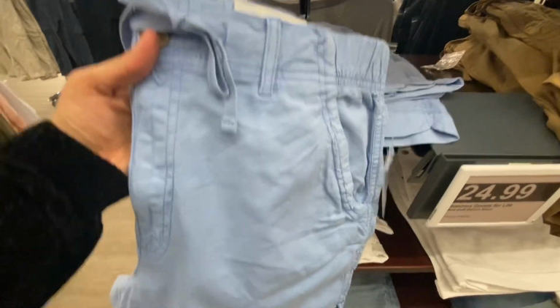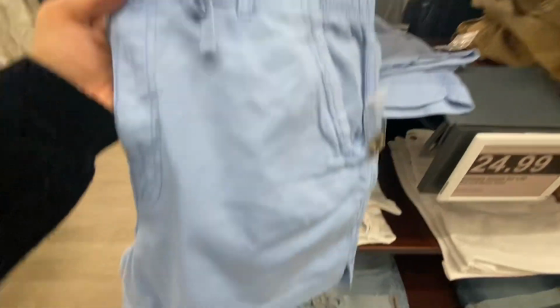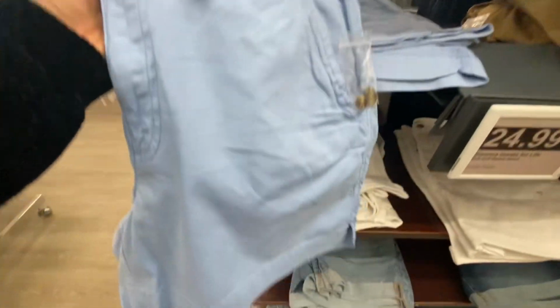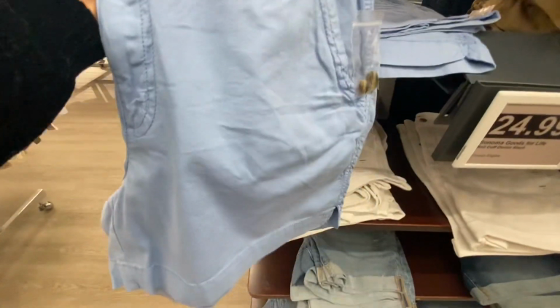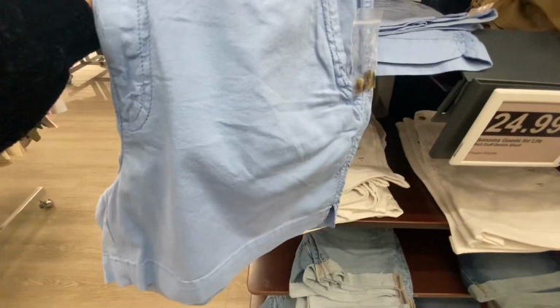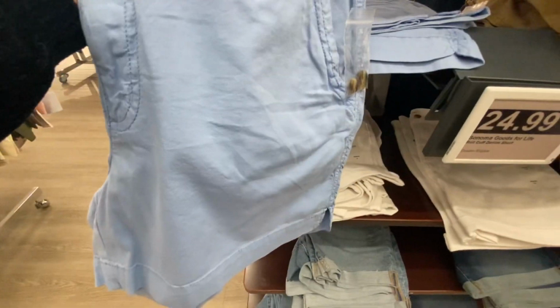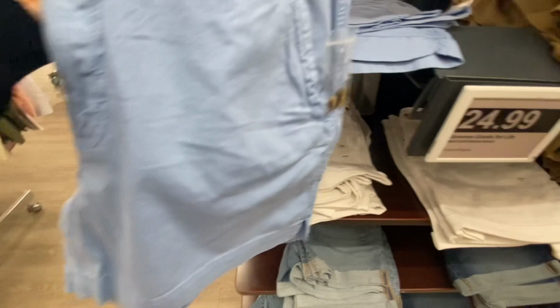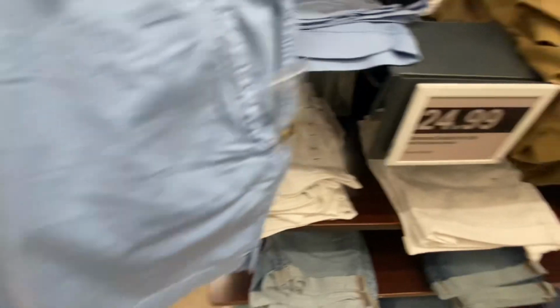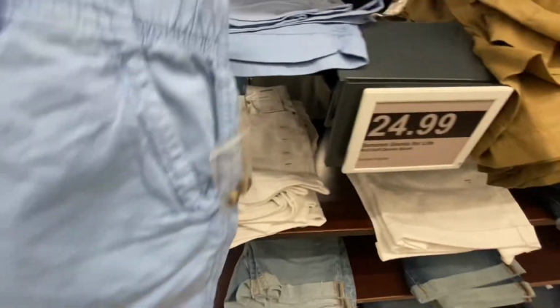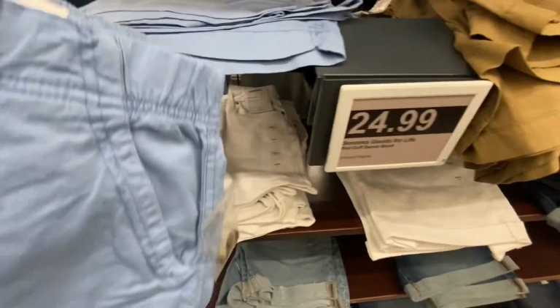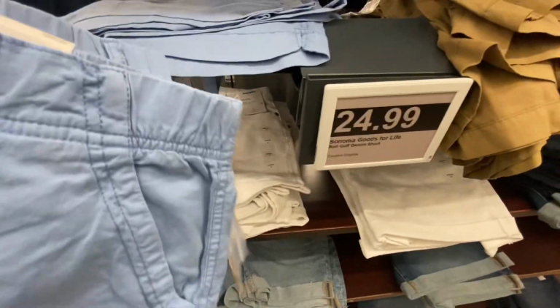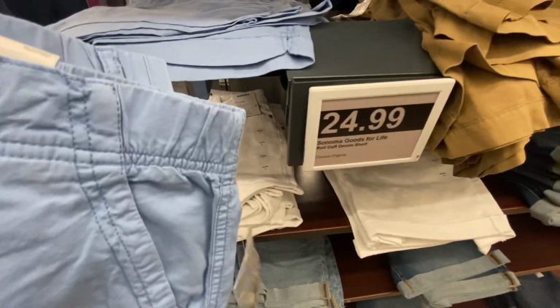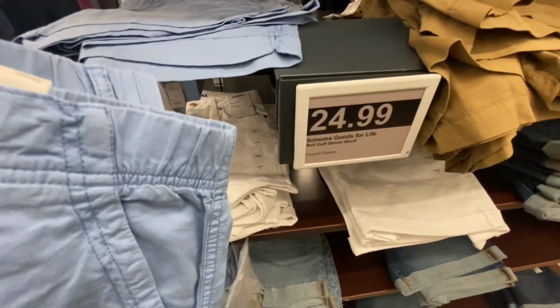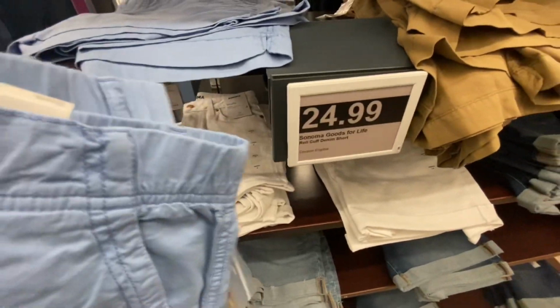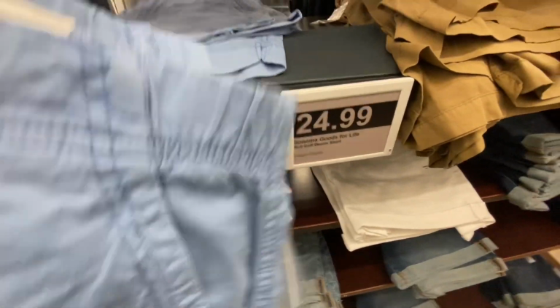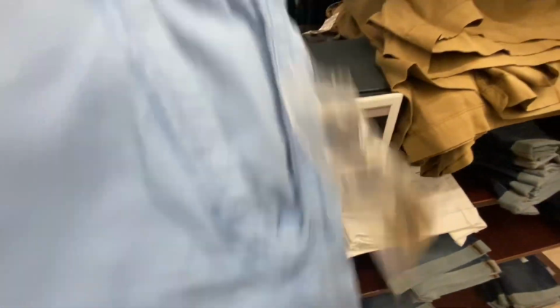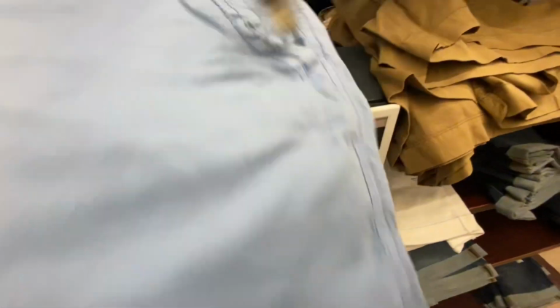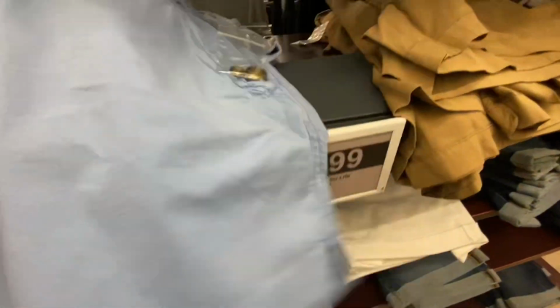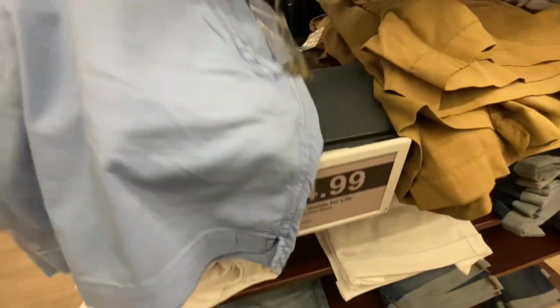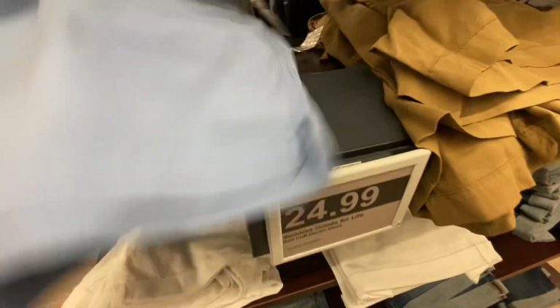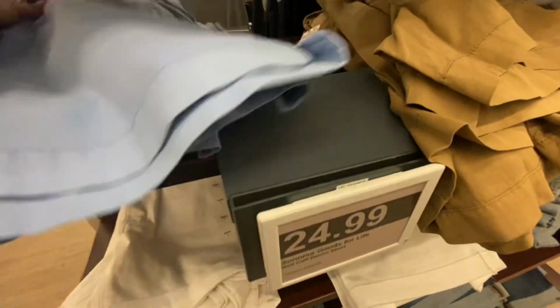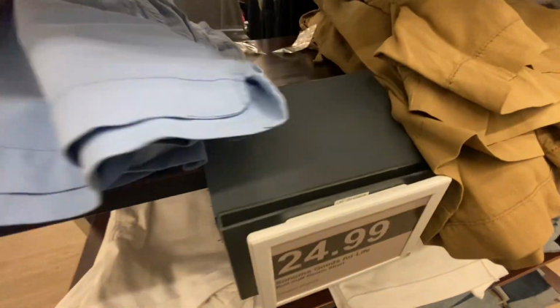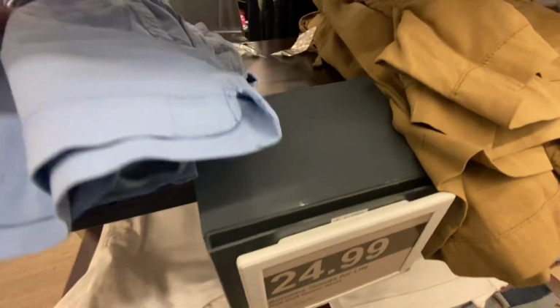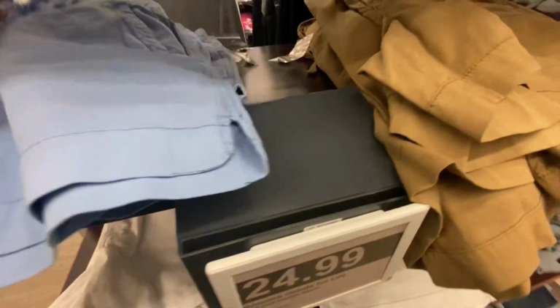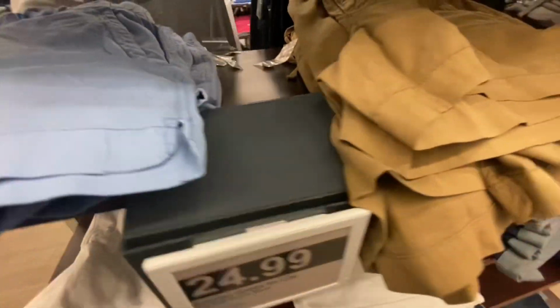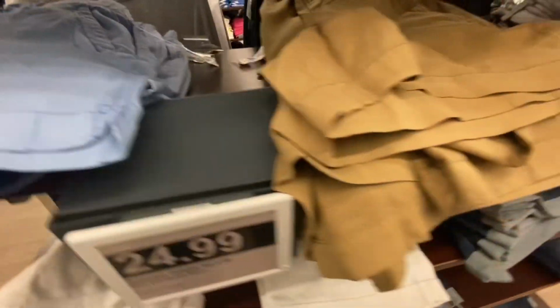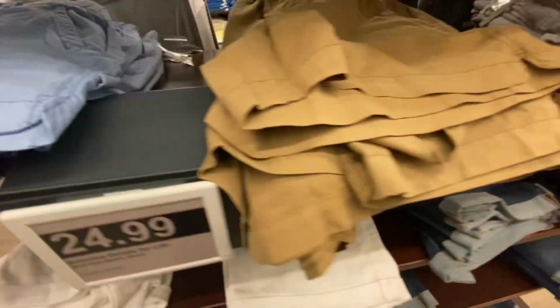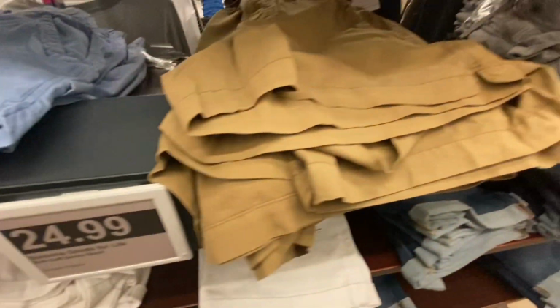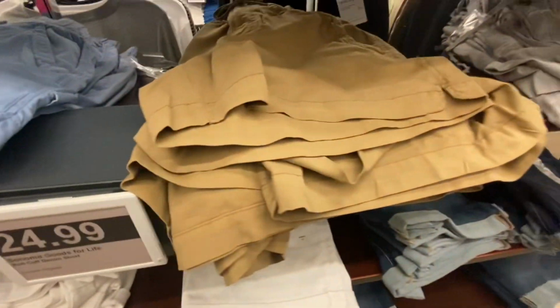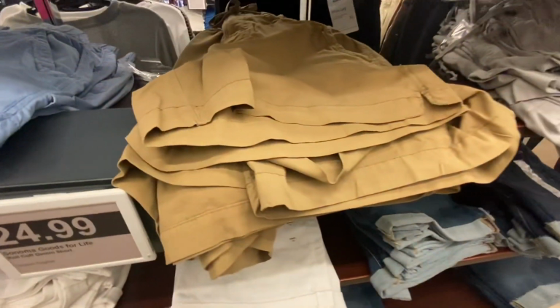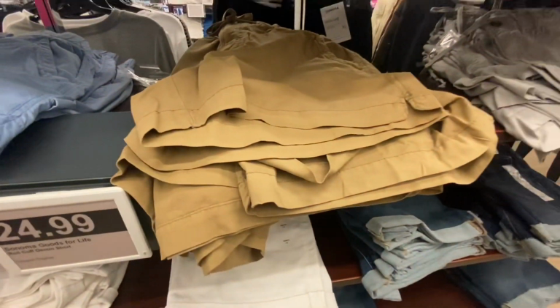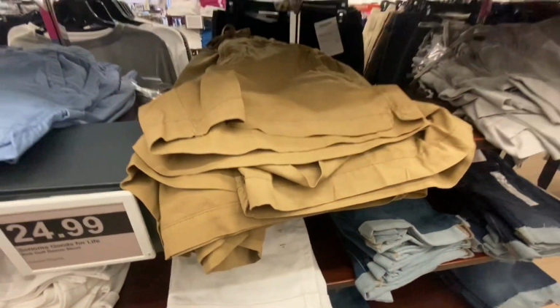These women's shorts are $24.99 and they come in different colors.